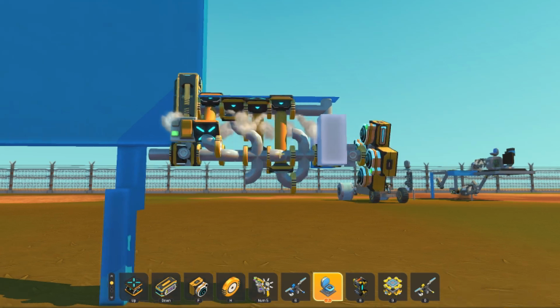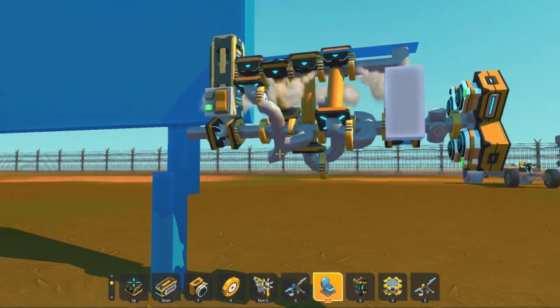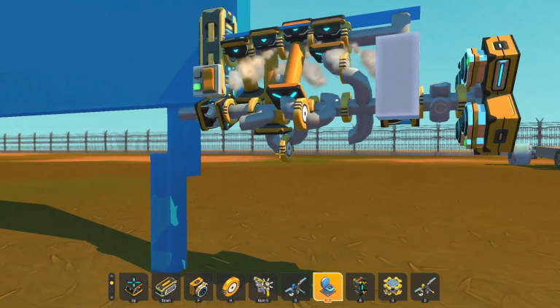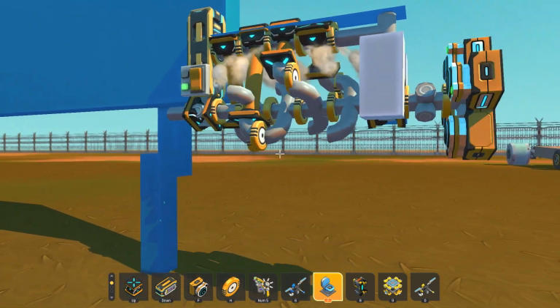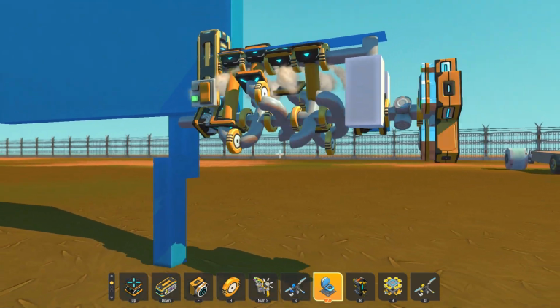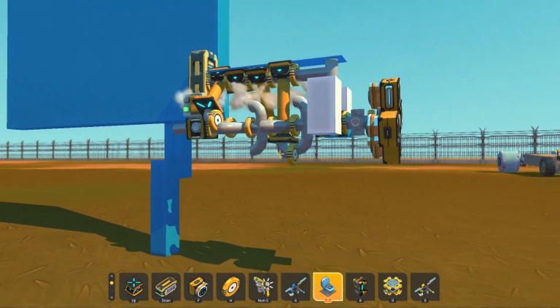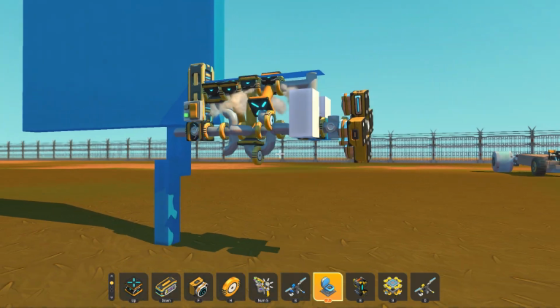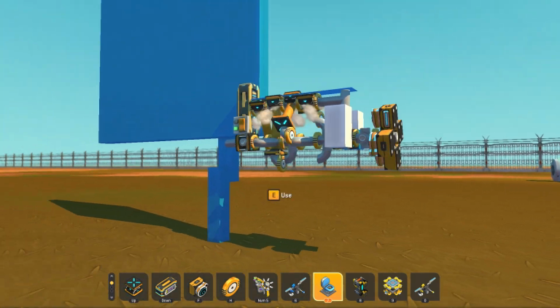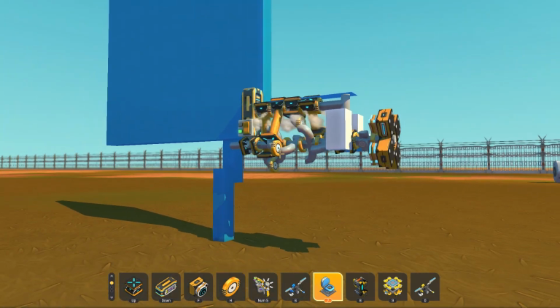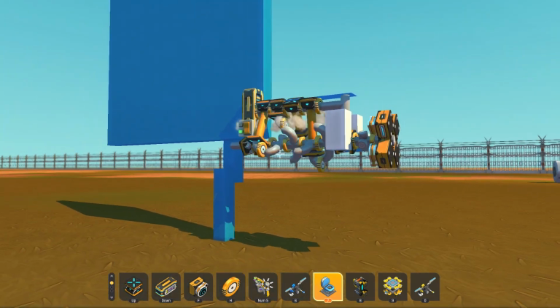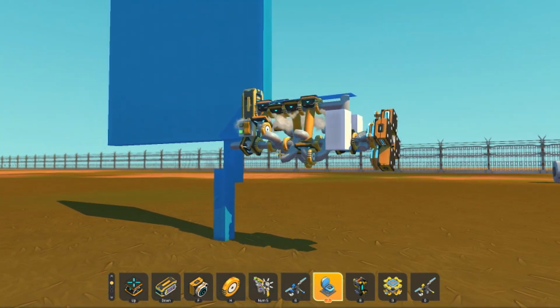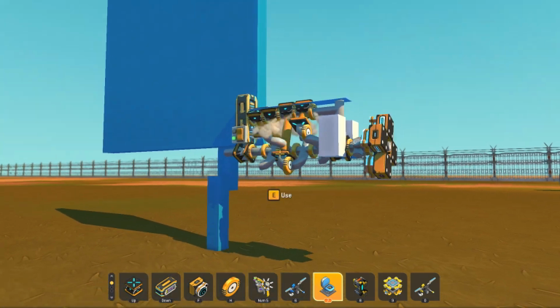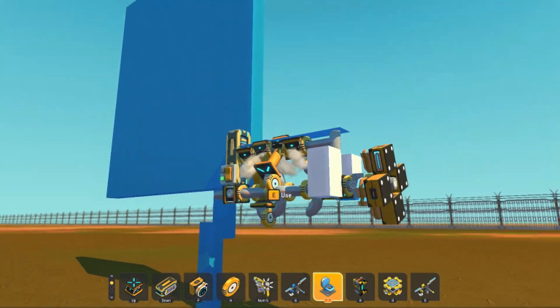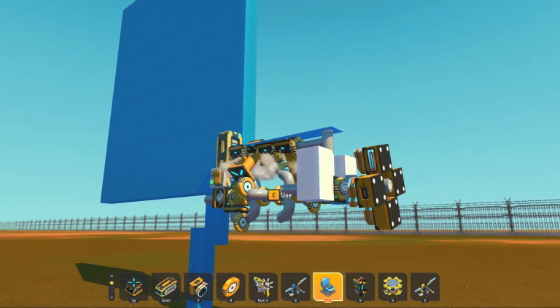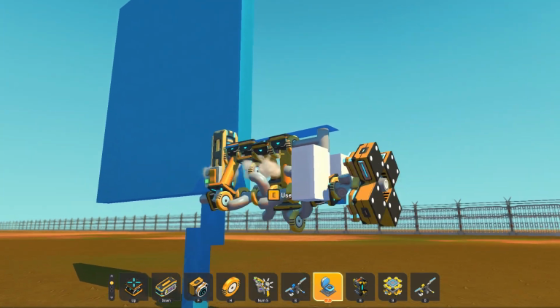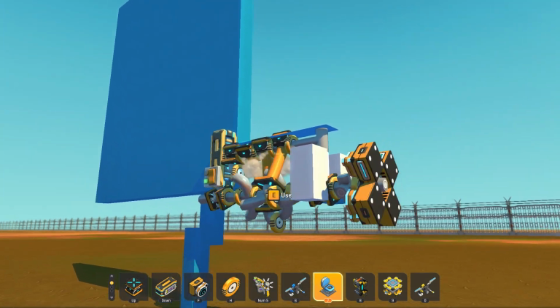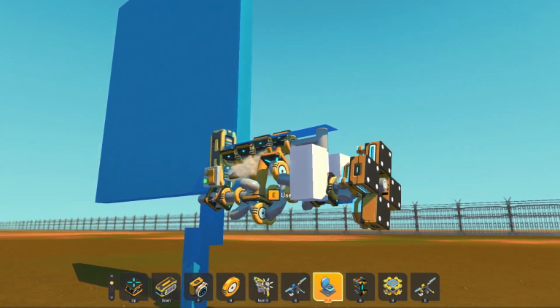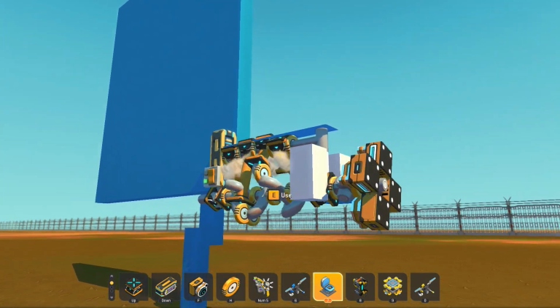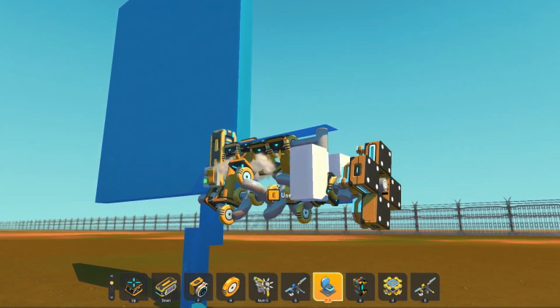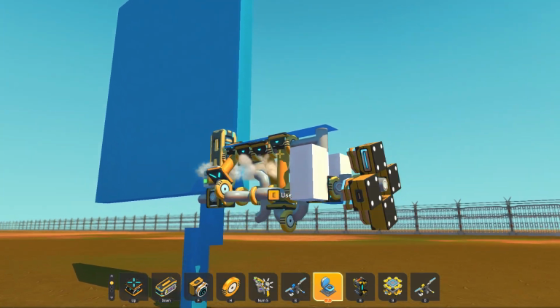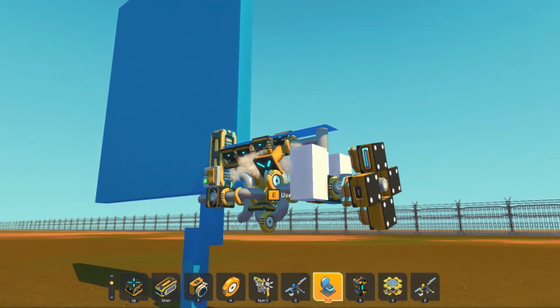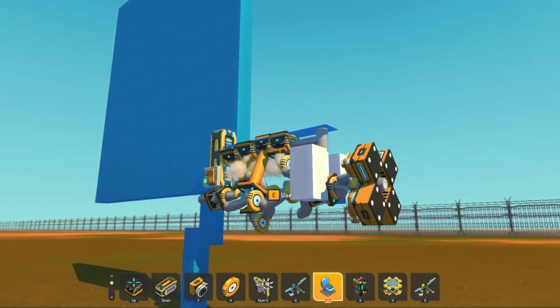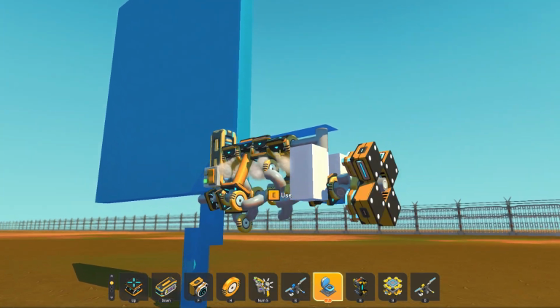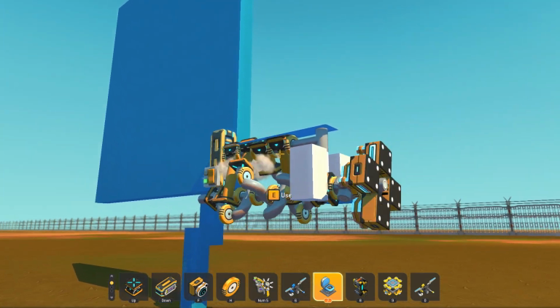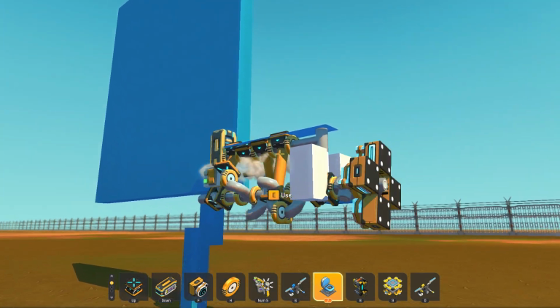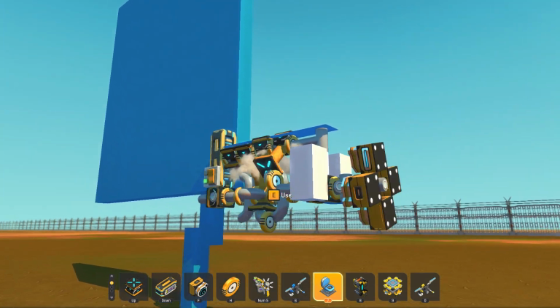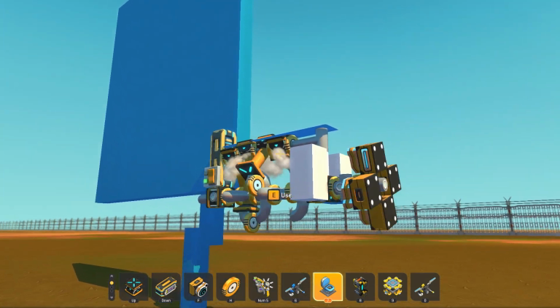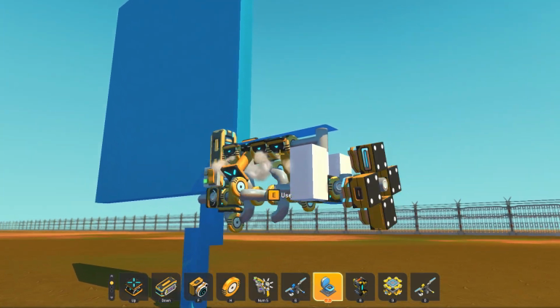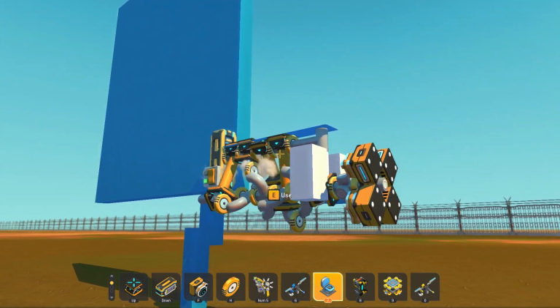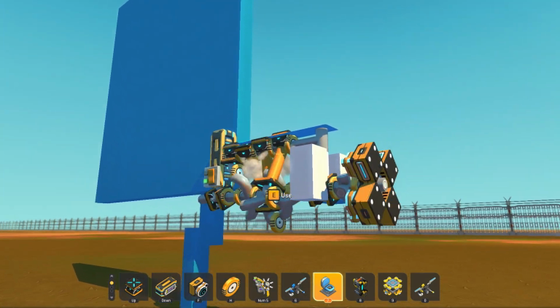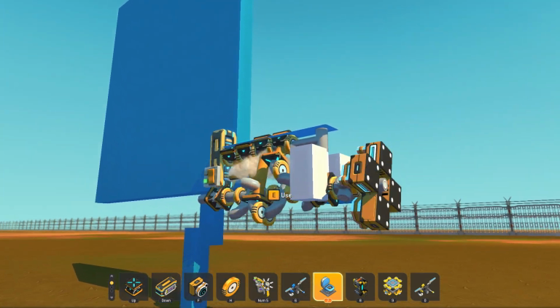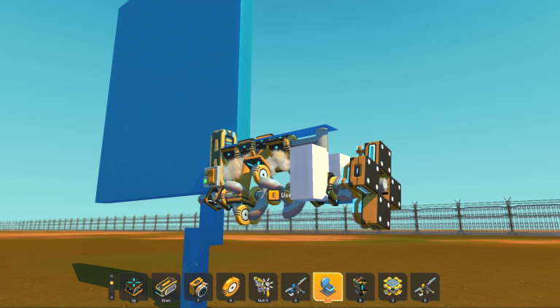There you go — piston engine. This took way too long.